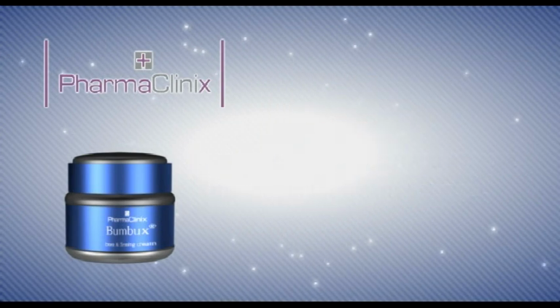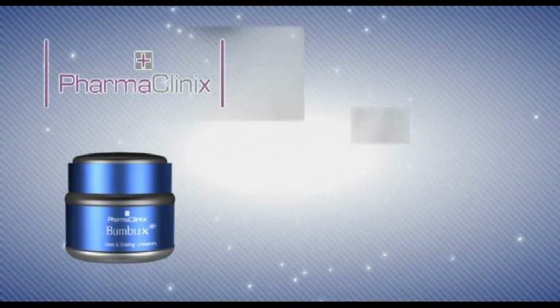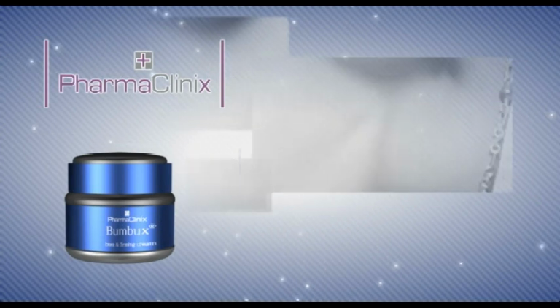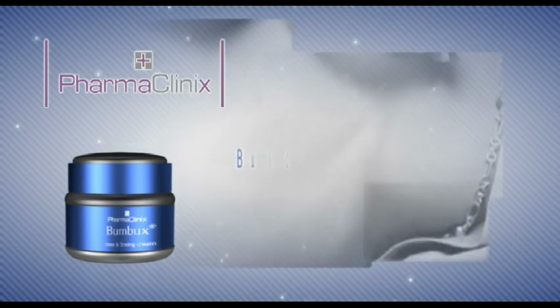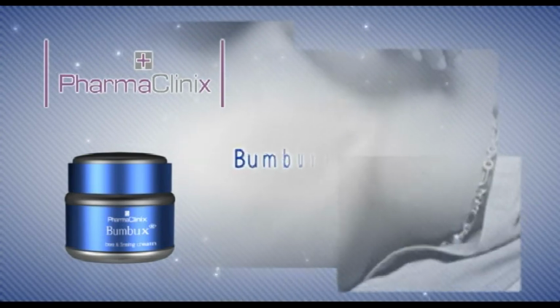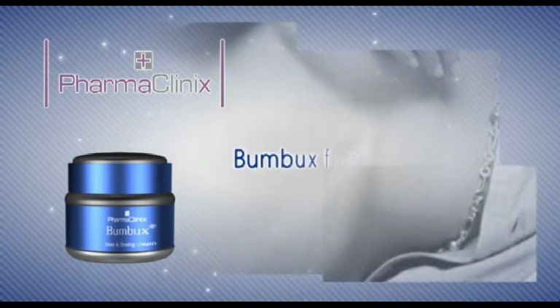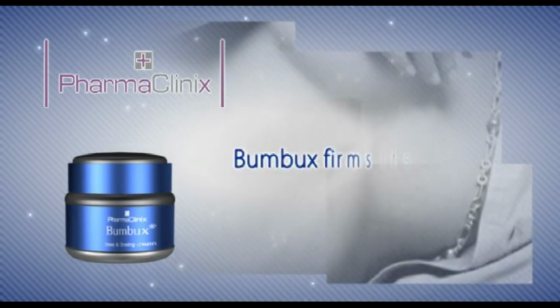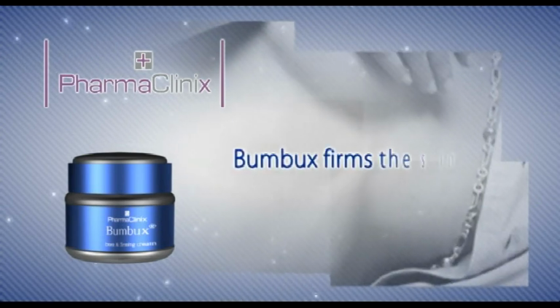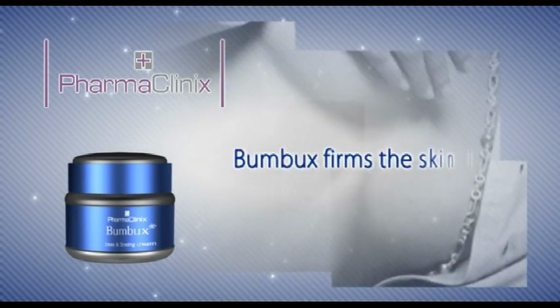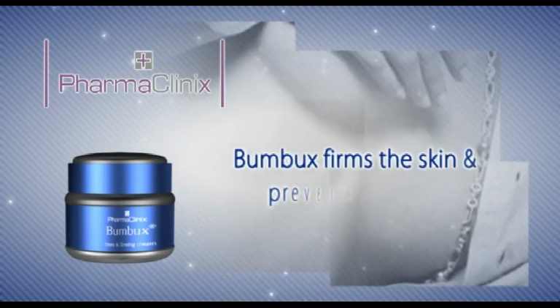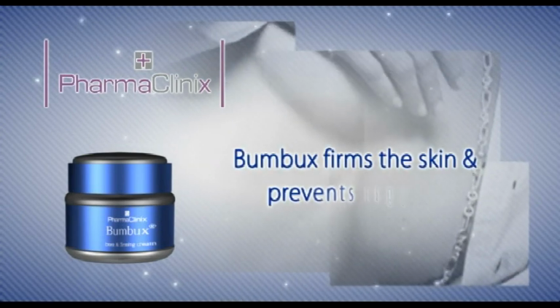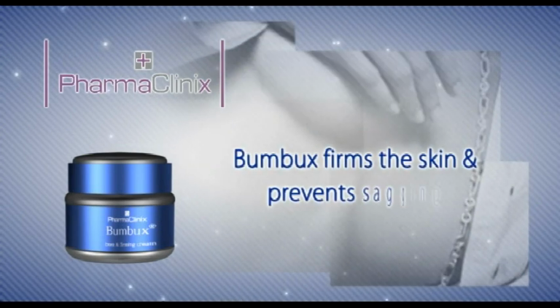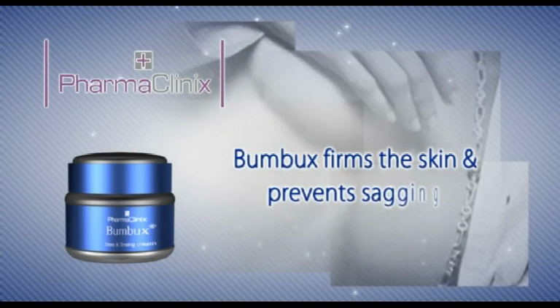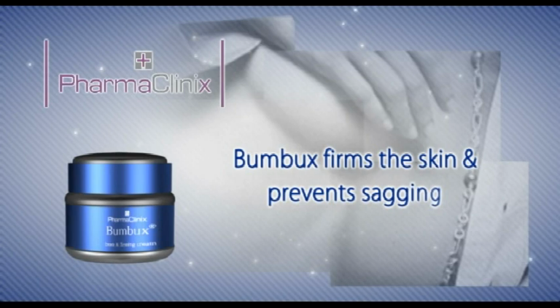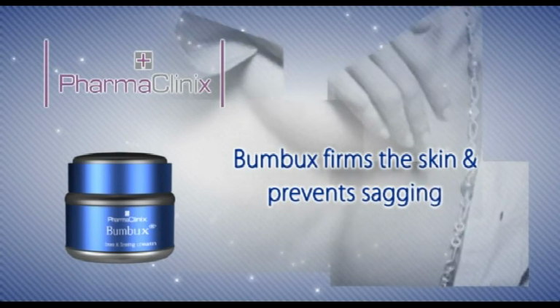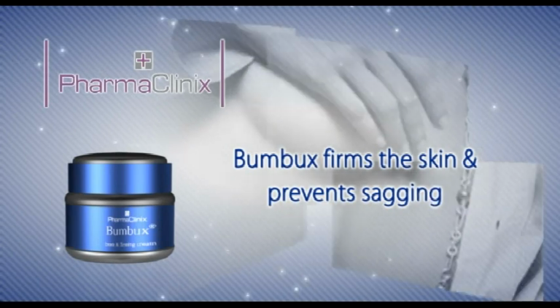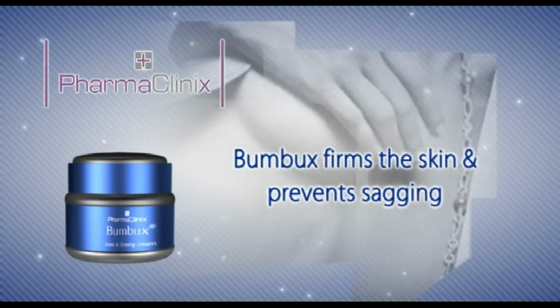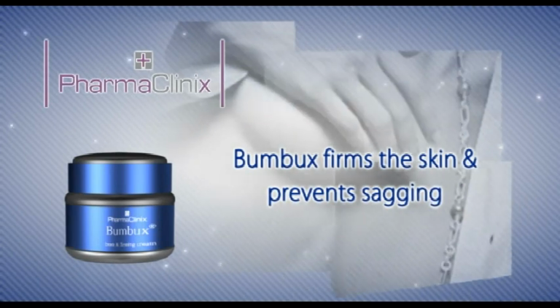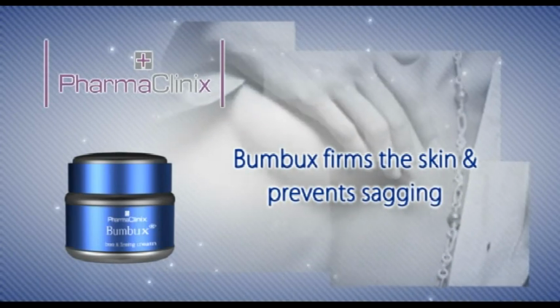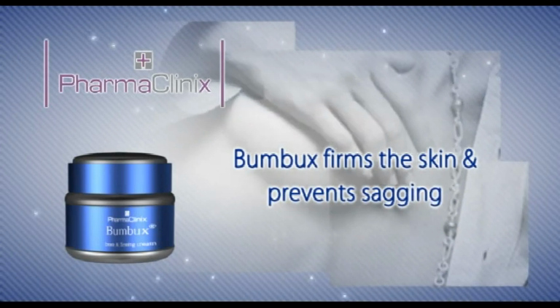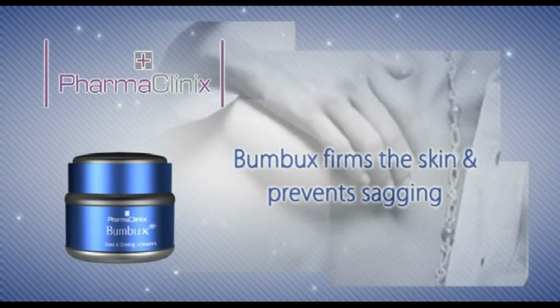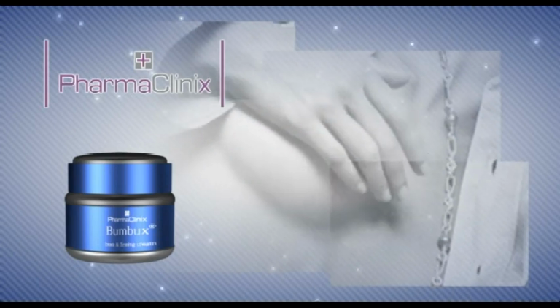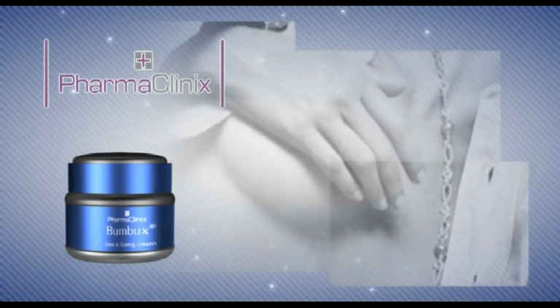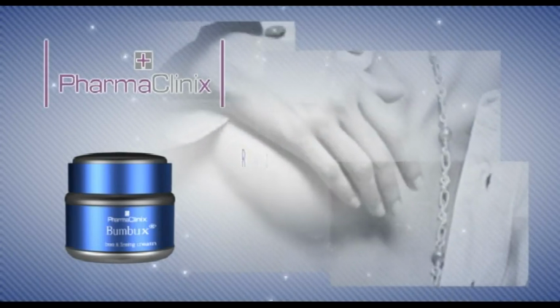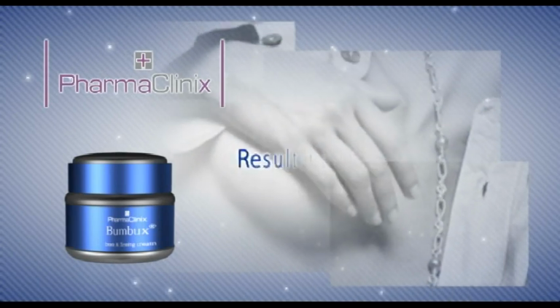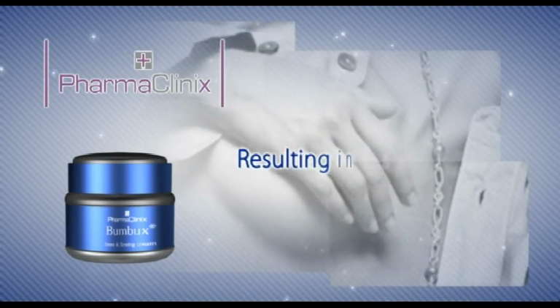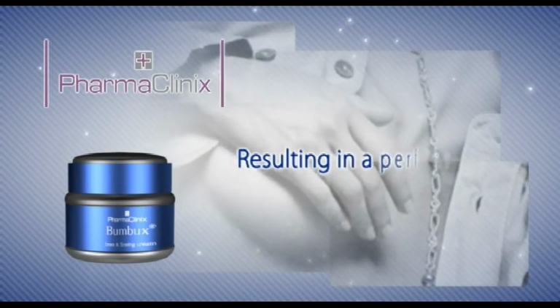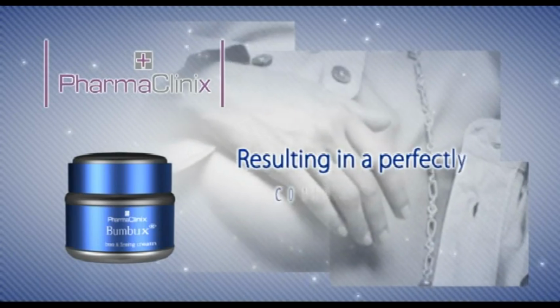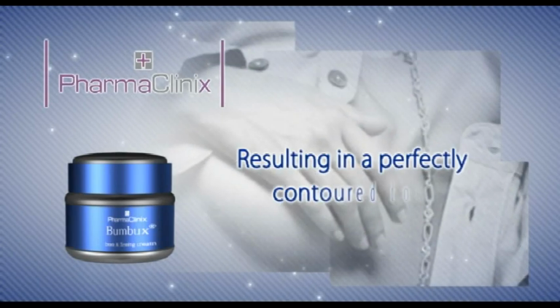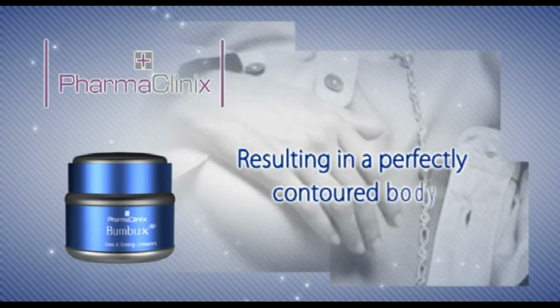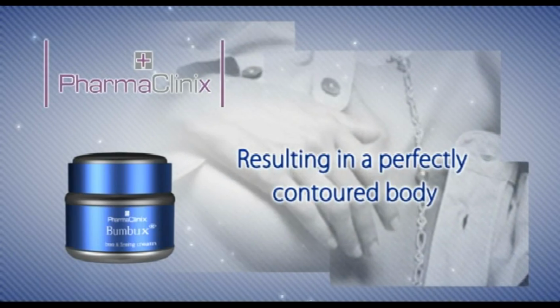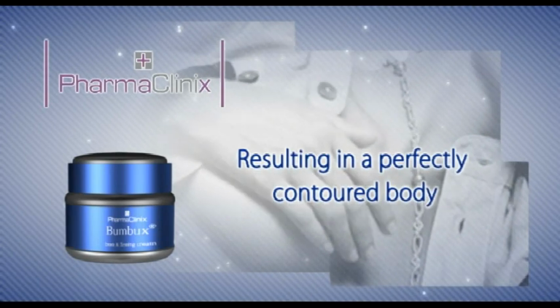Bumbux firms the skin and prevents sagging, resulting in a perfectly contoured body.